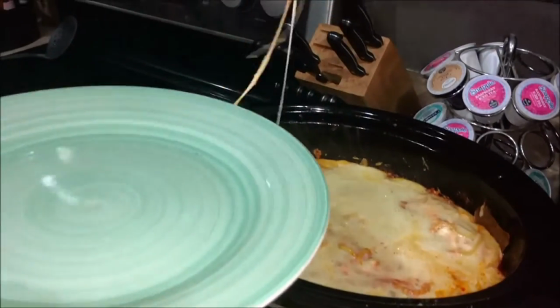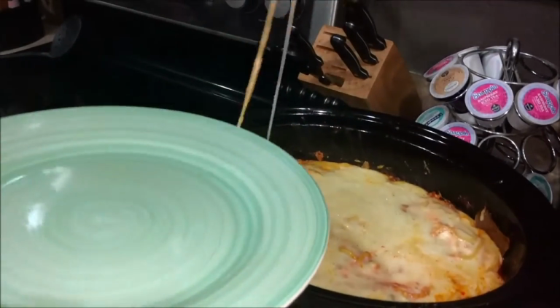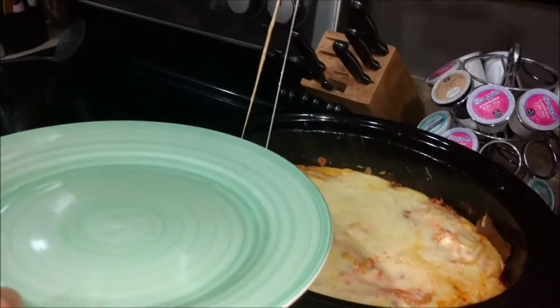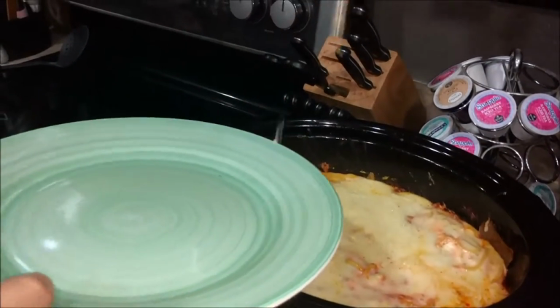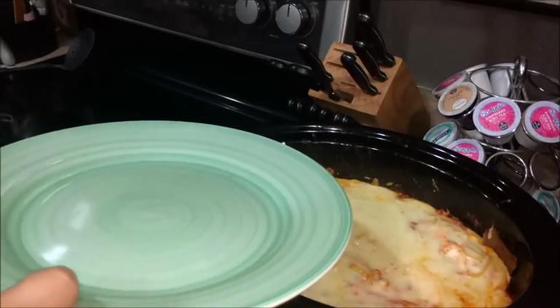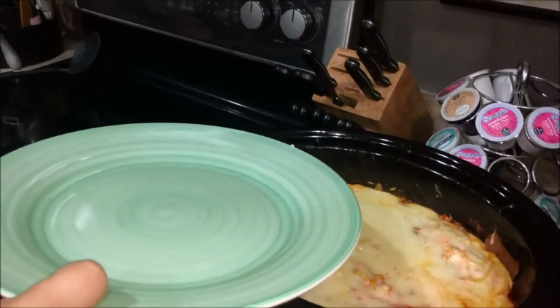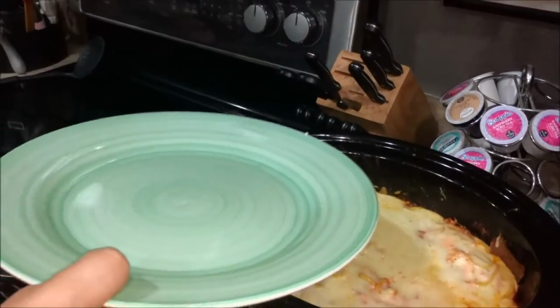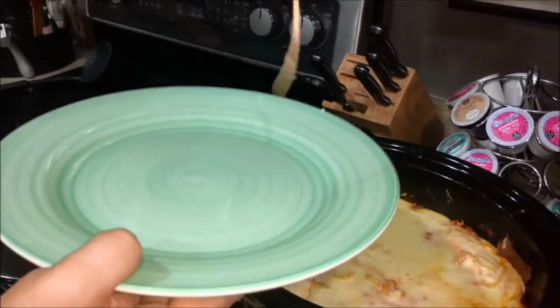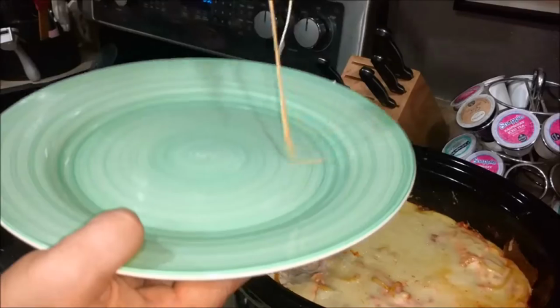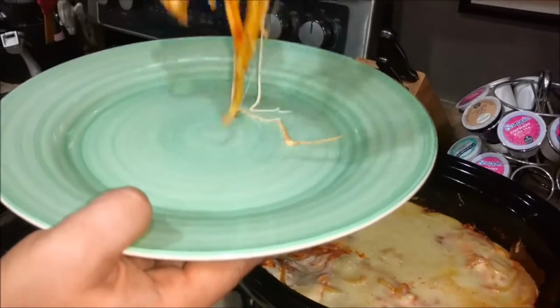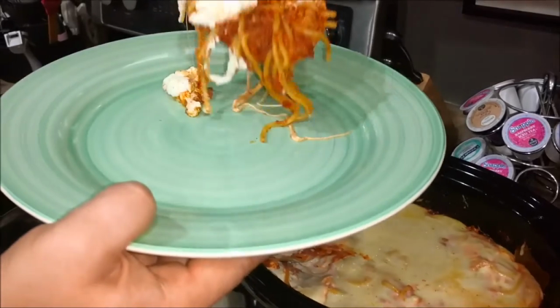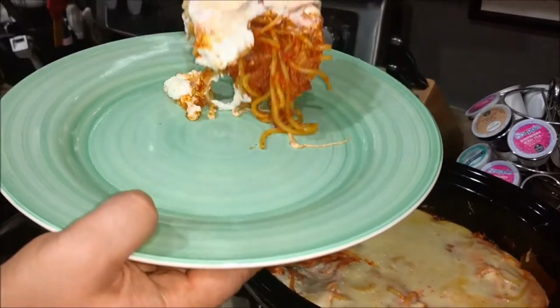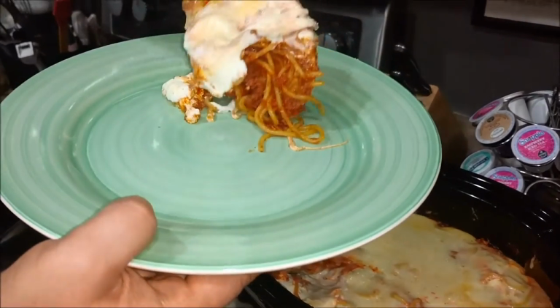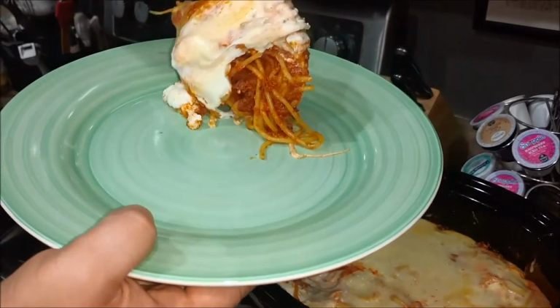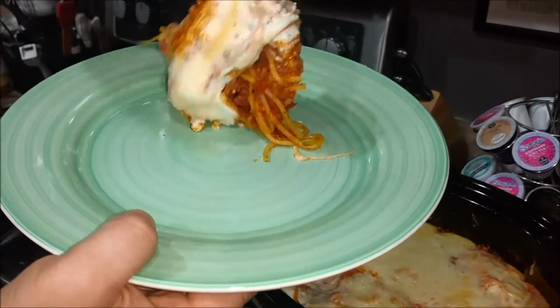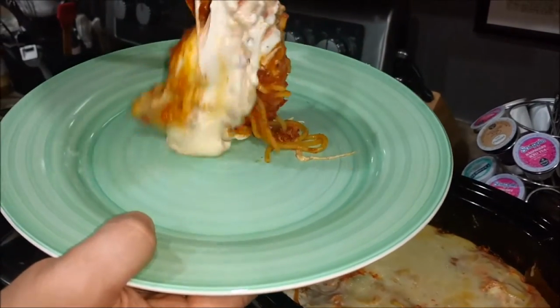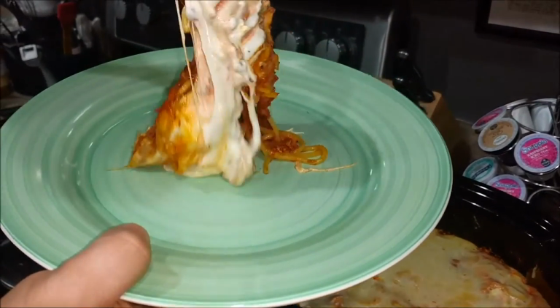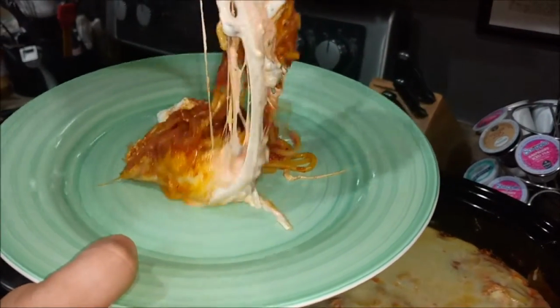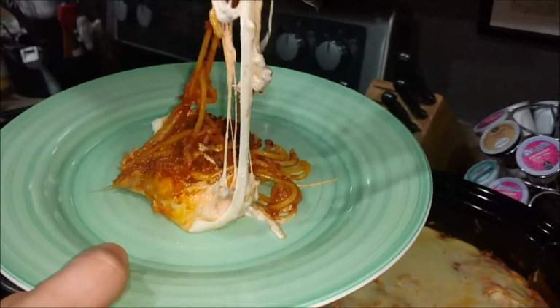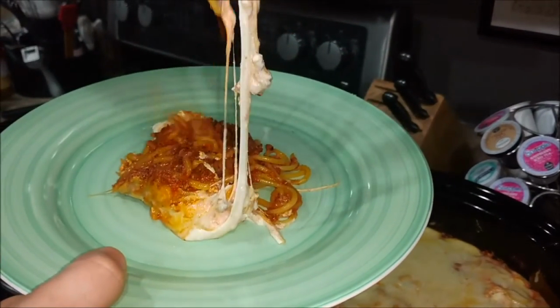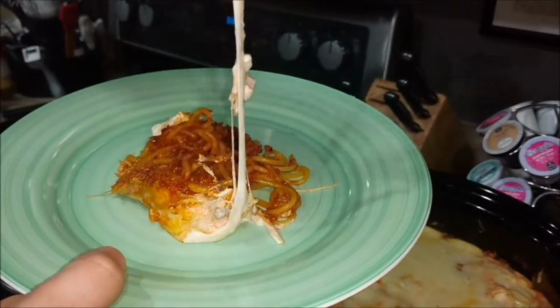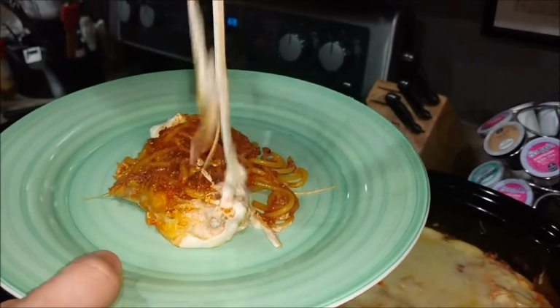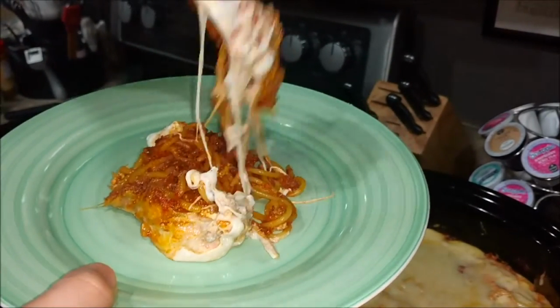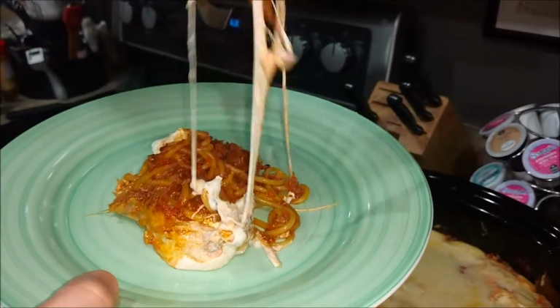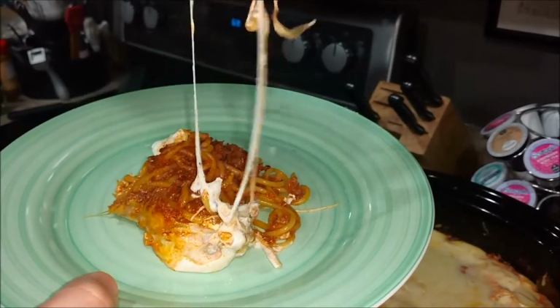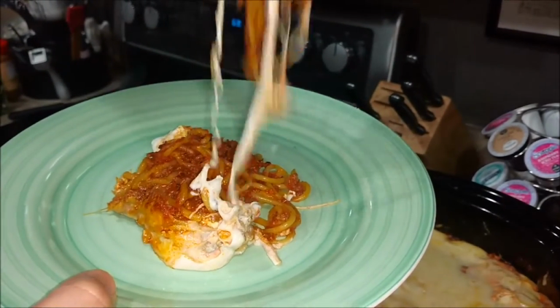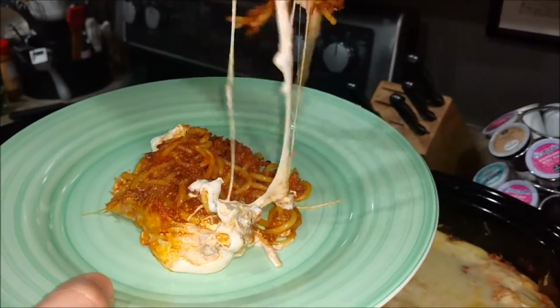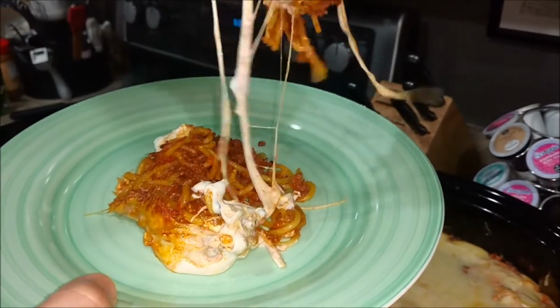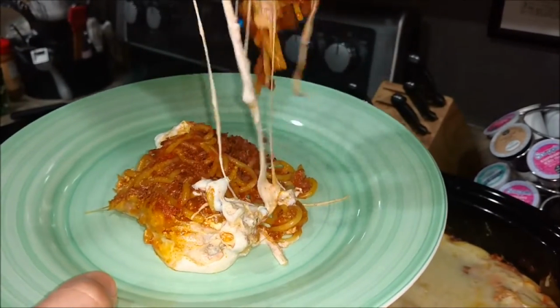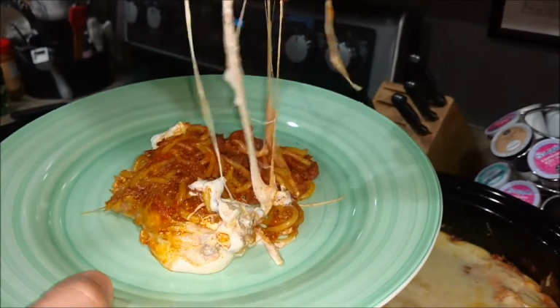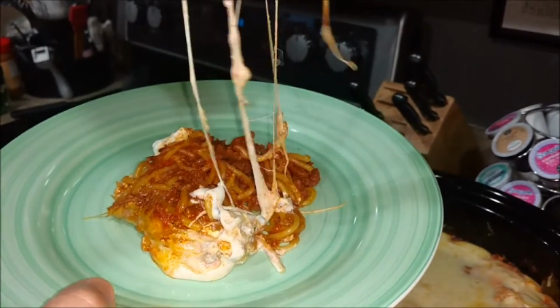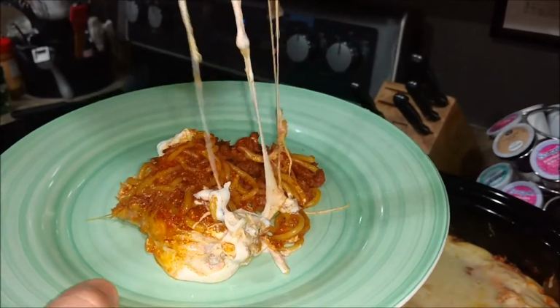Go ahead and spoon yourself a plate and I will be back with the review. Thank you very much for watching.